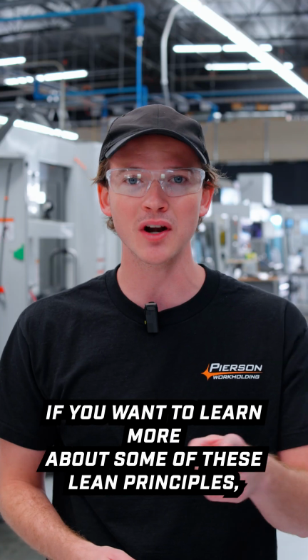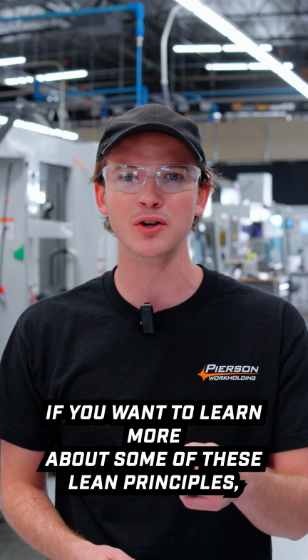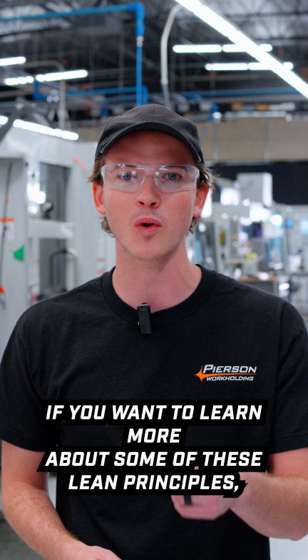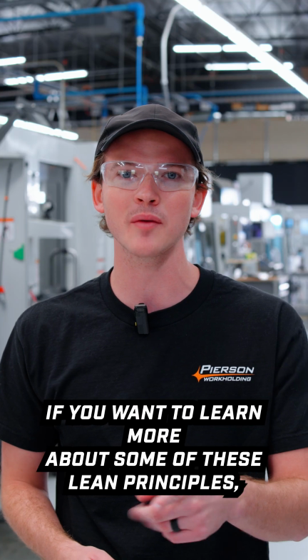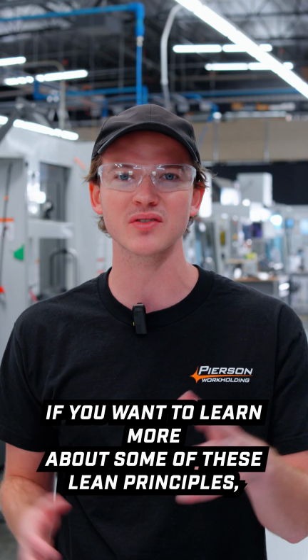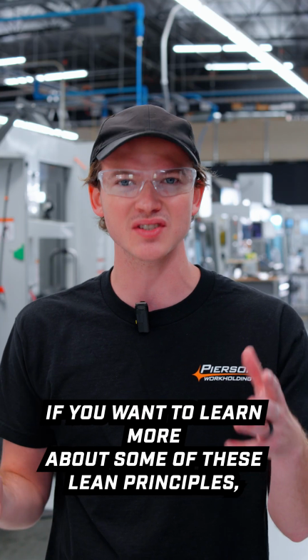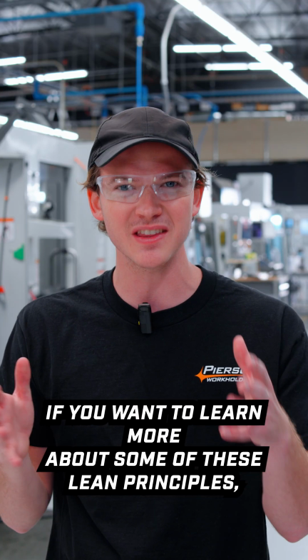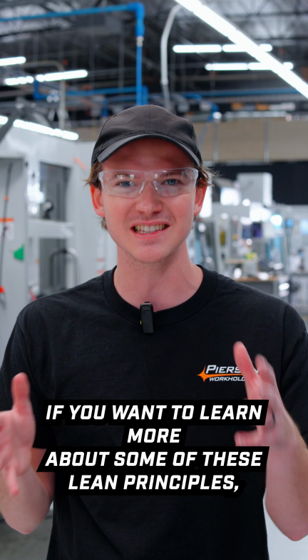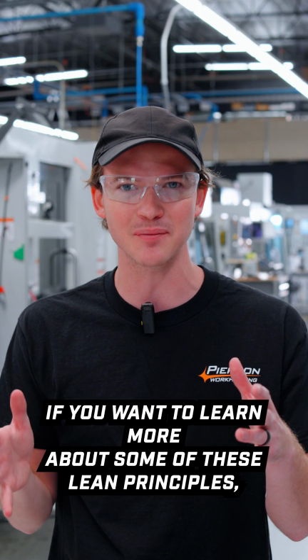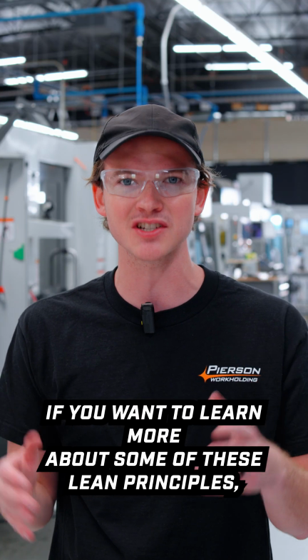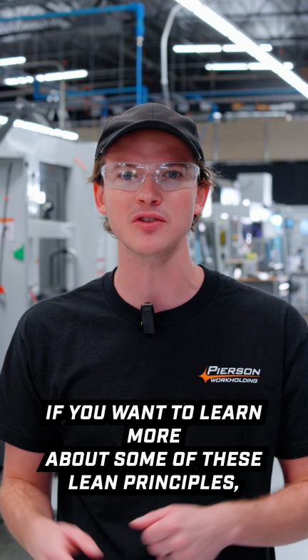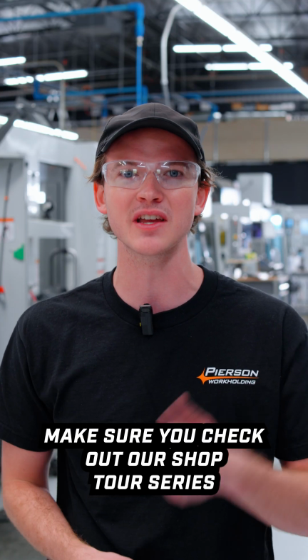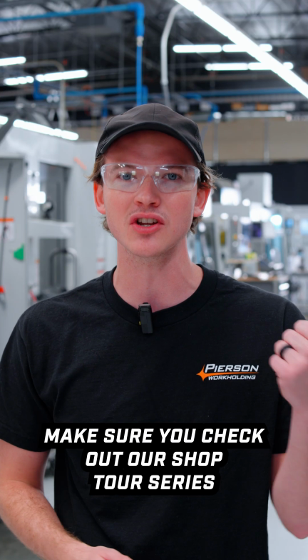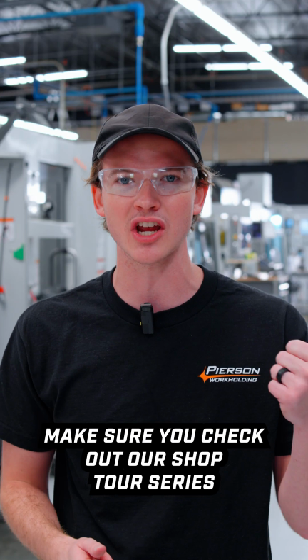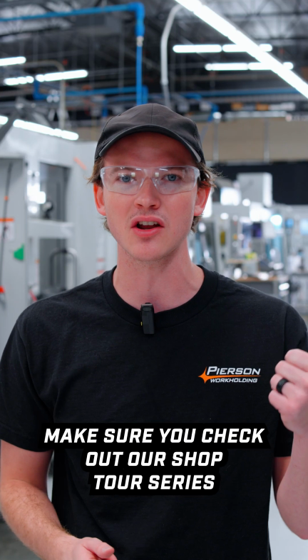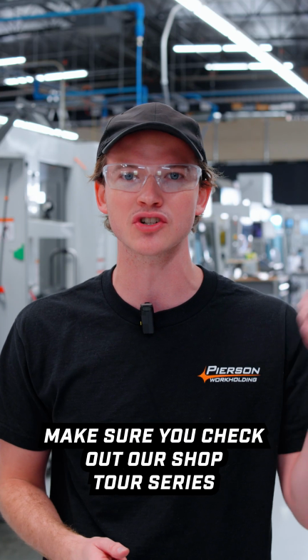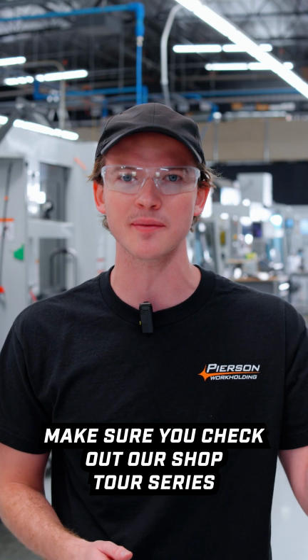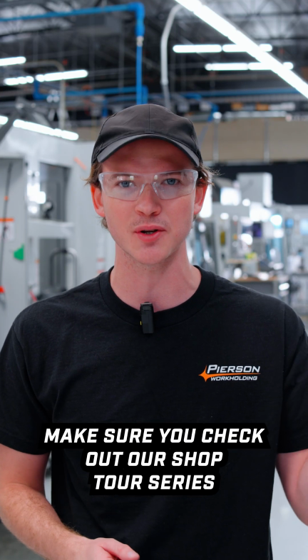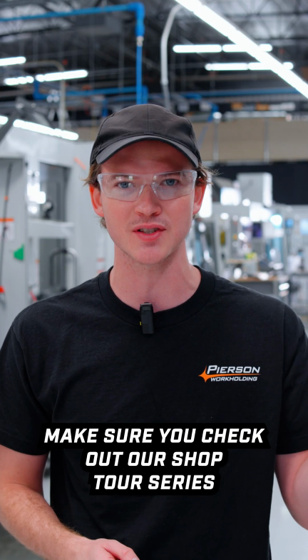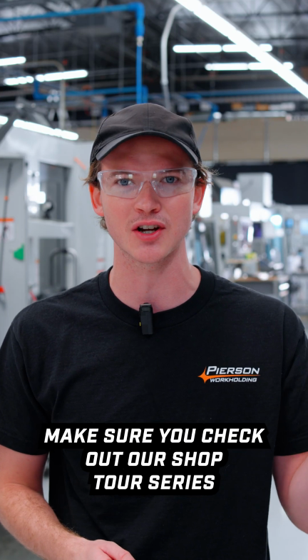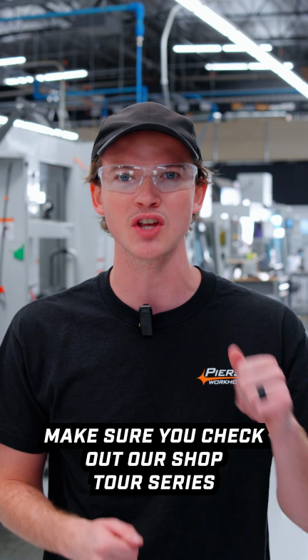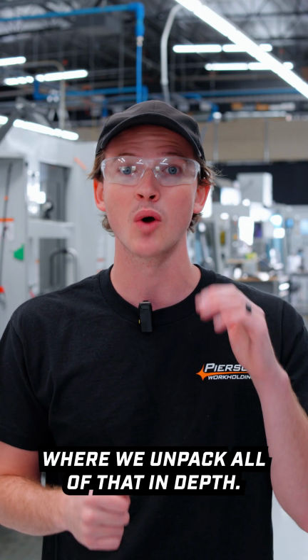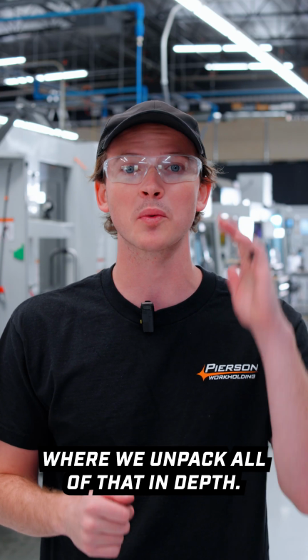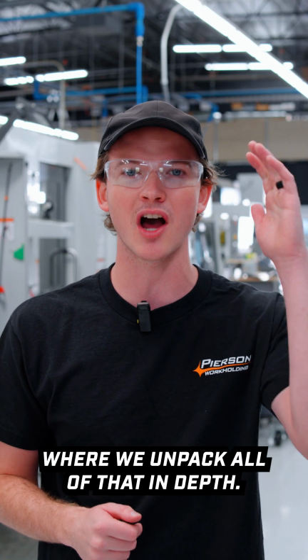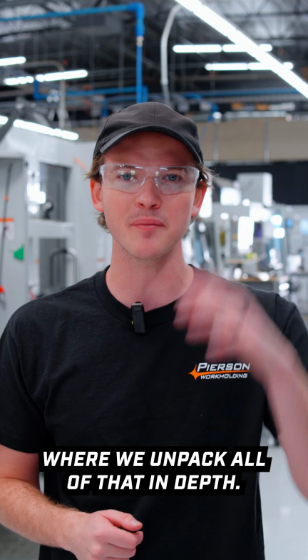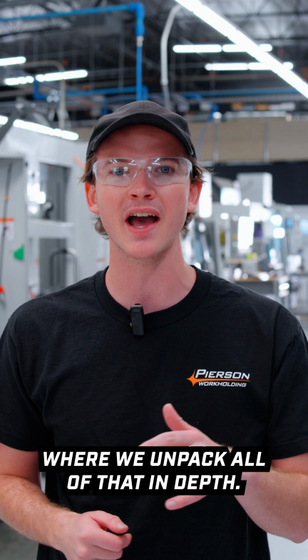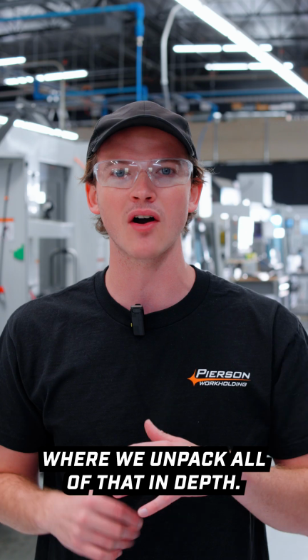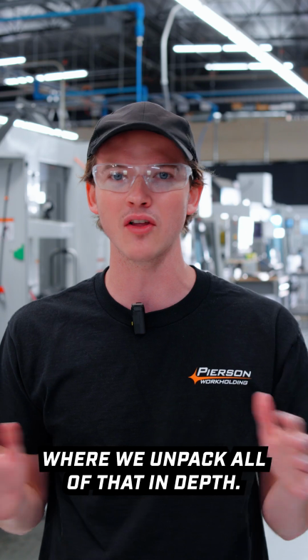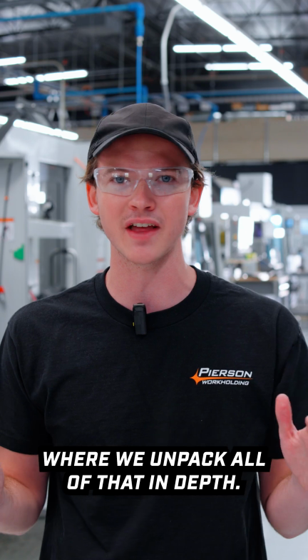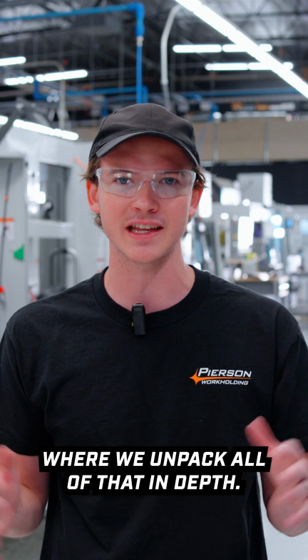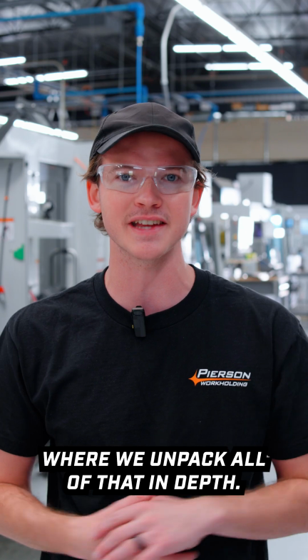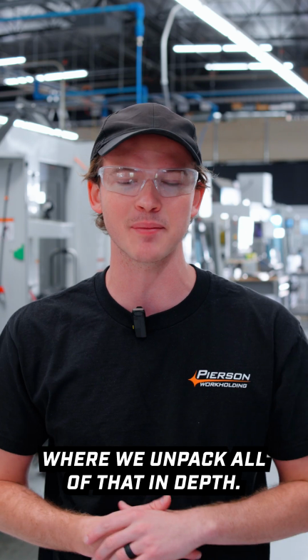If you want to learn more about some of these lean principles, make sure you check out our shop tour series where we unpack all of that in depth.